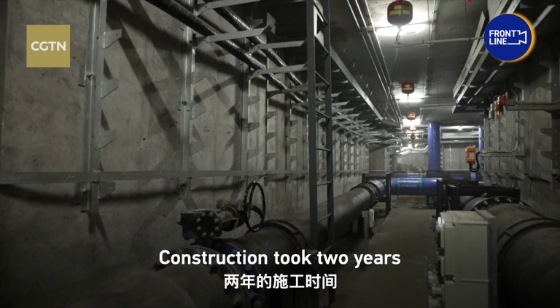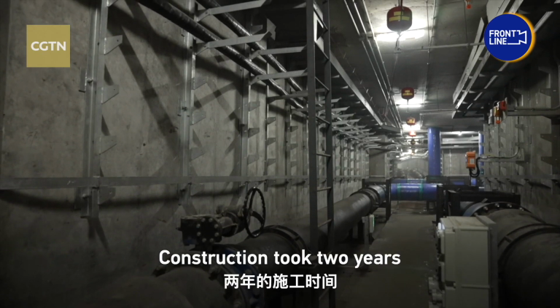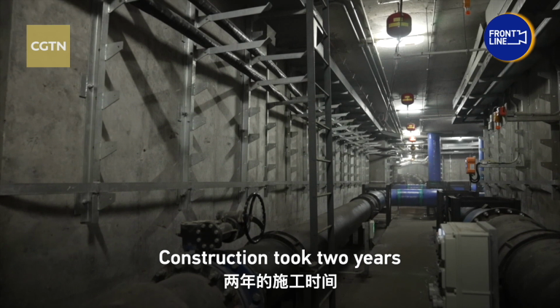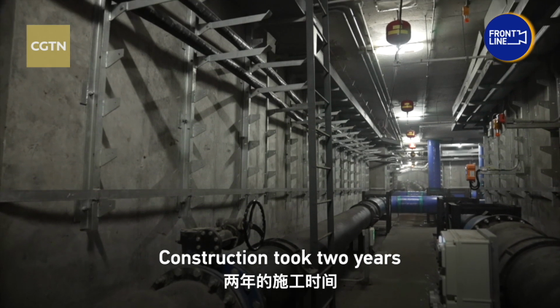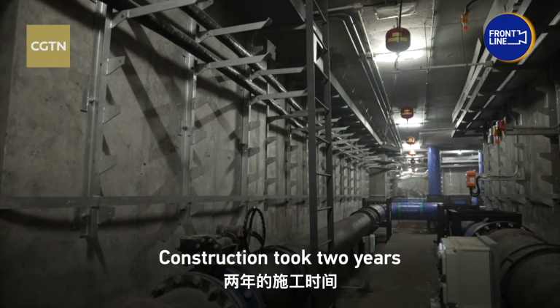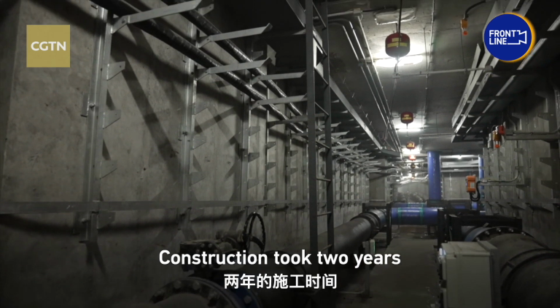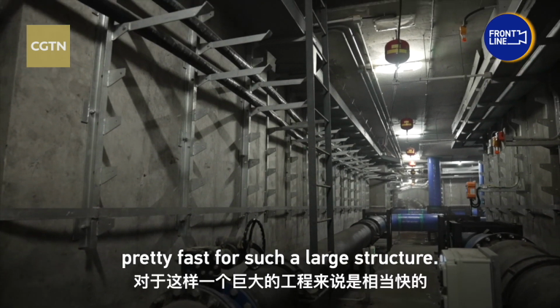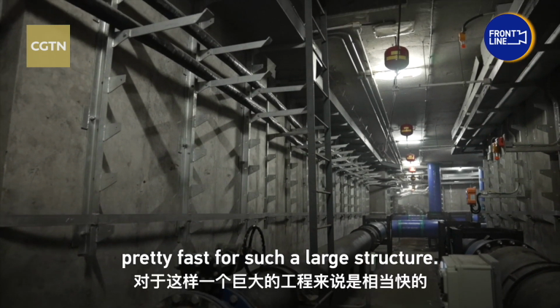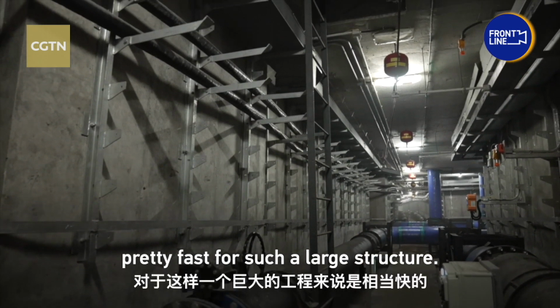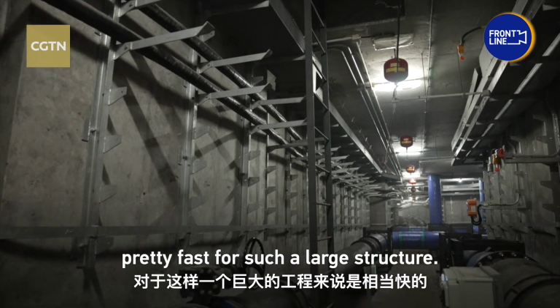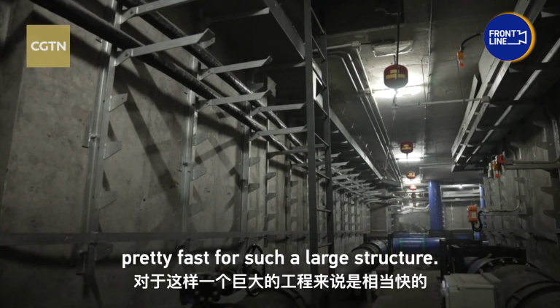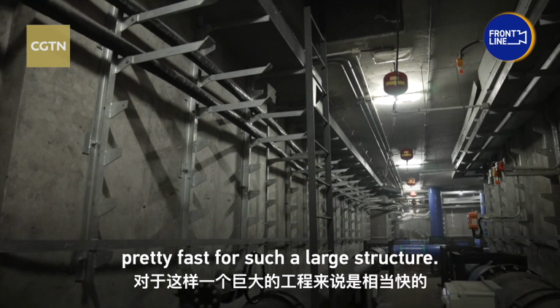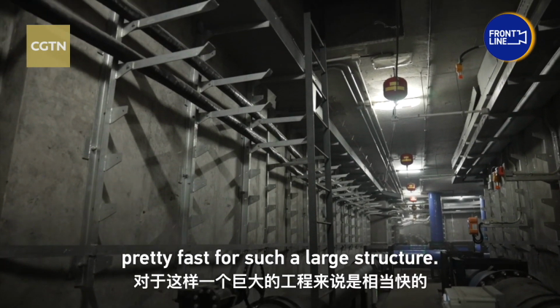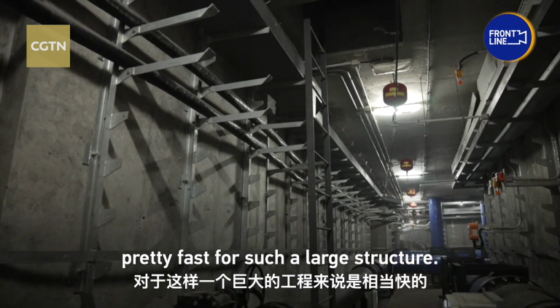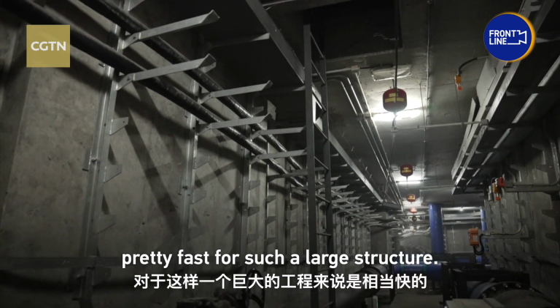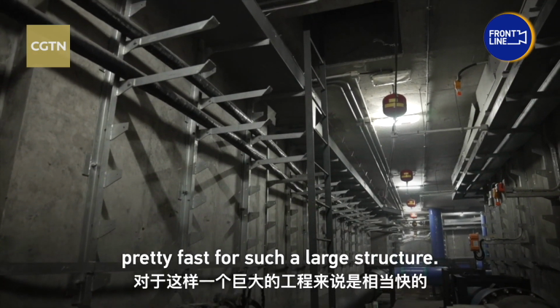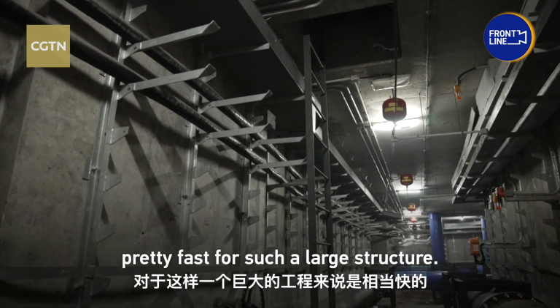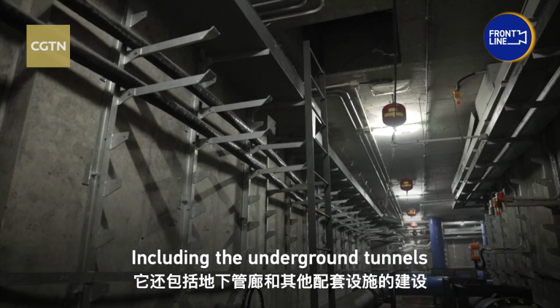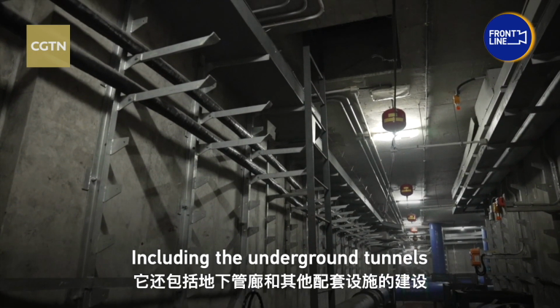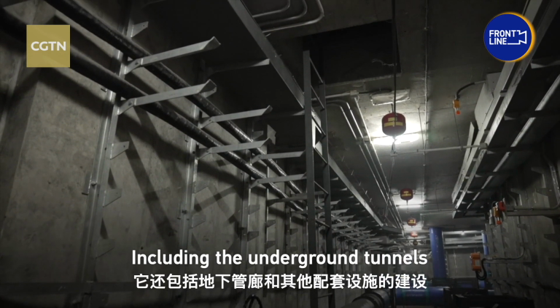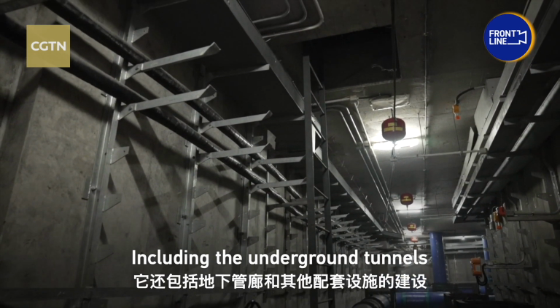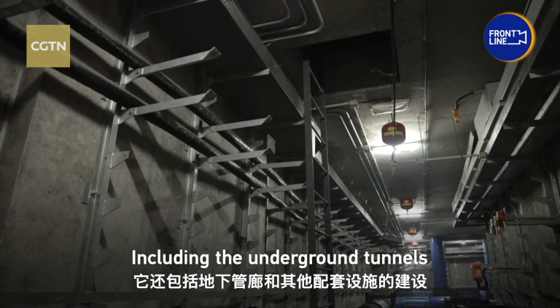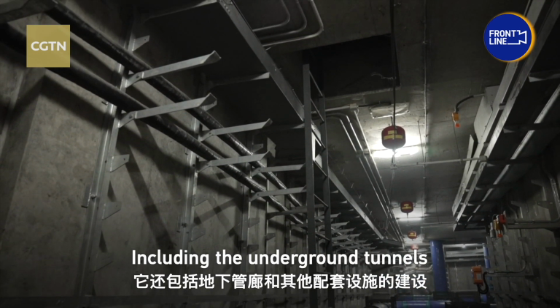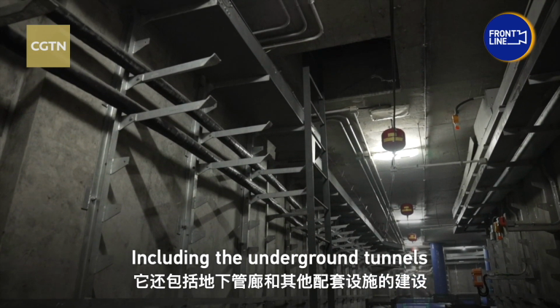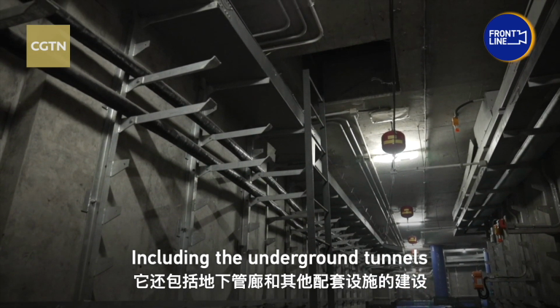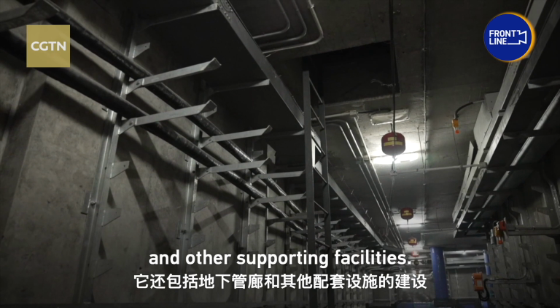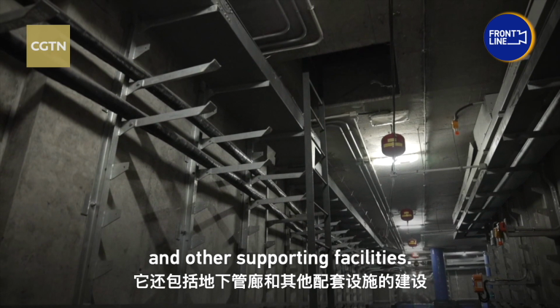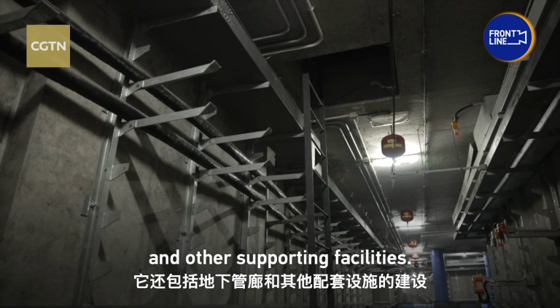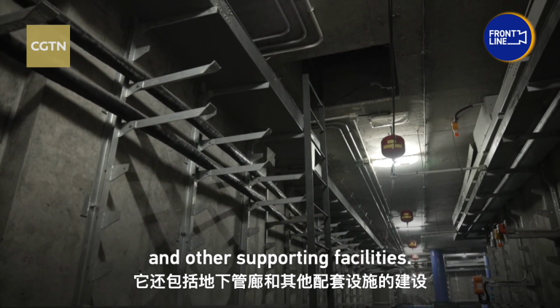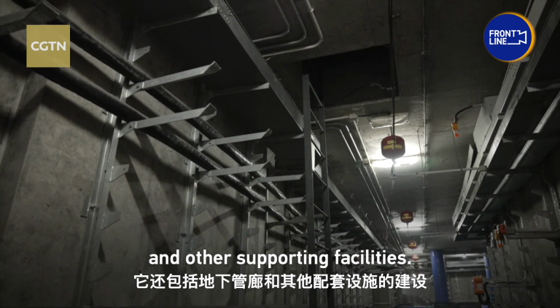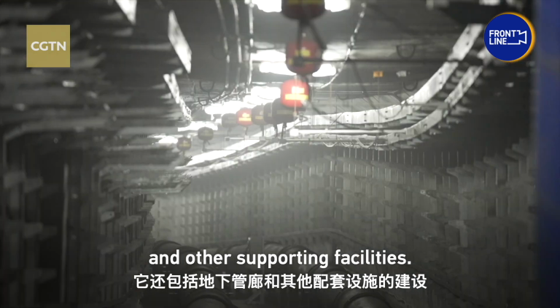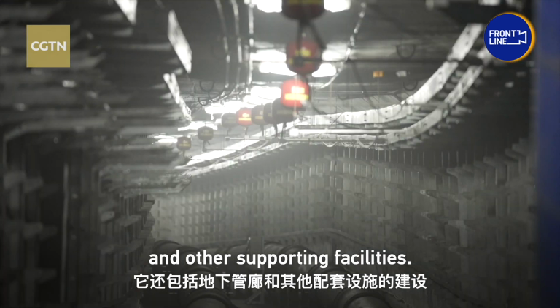Construction took two years — pretty fast for such a large structure — including the underground tunnels and other supporting facilities.